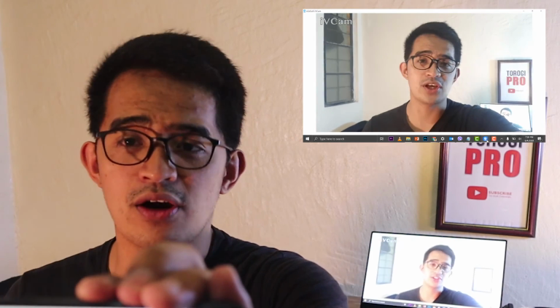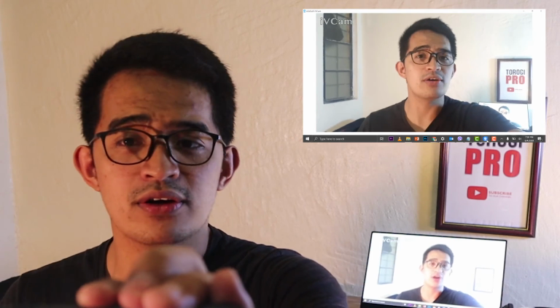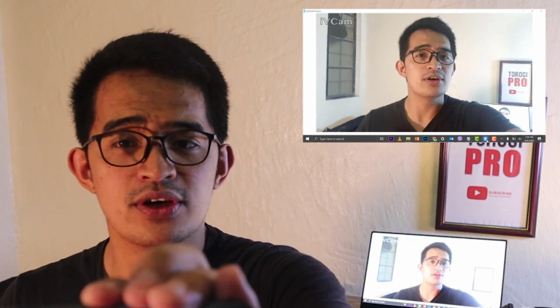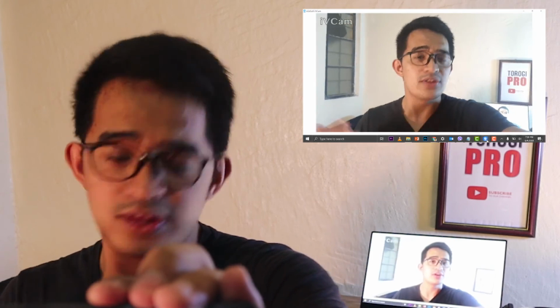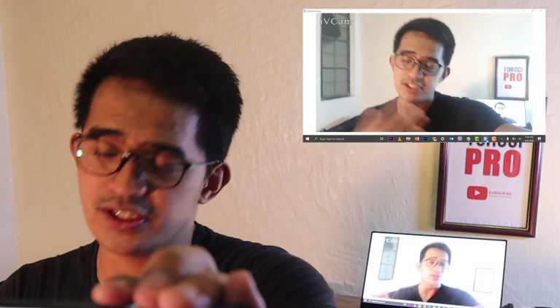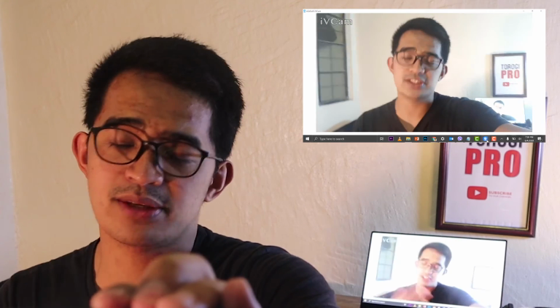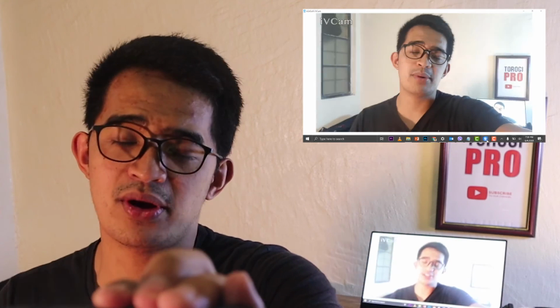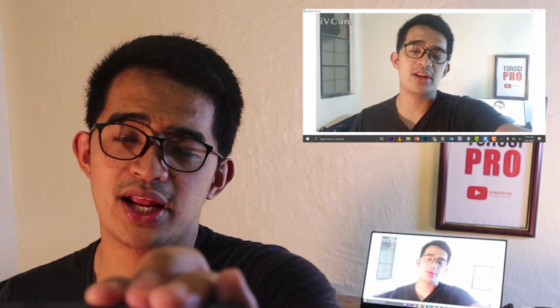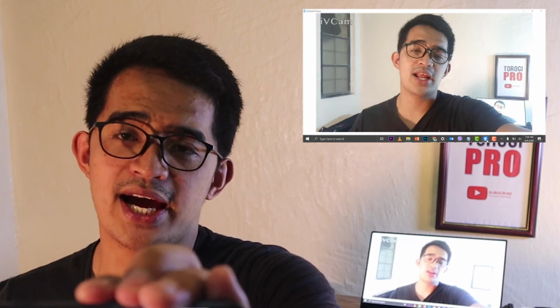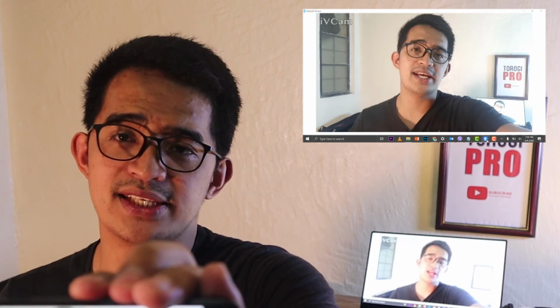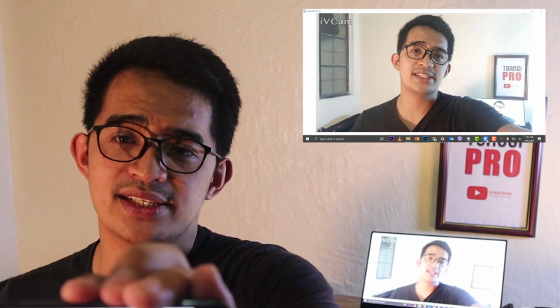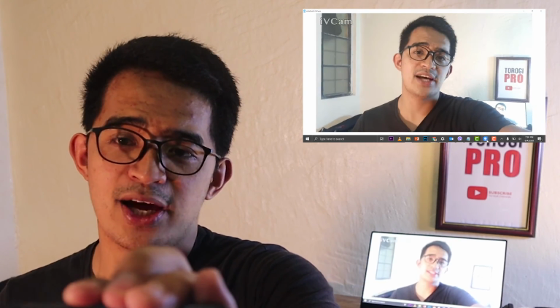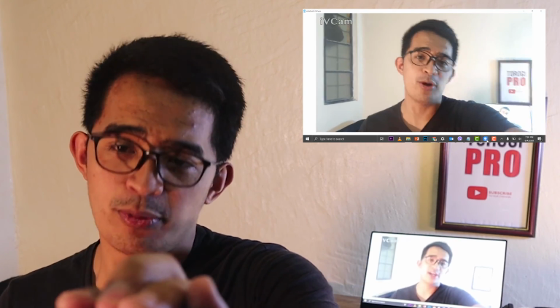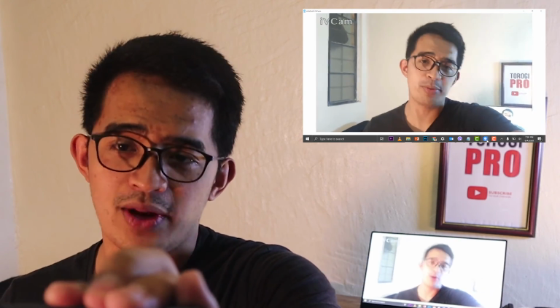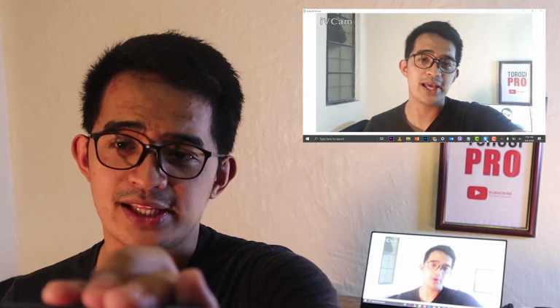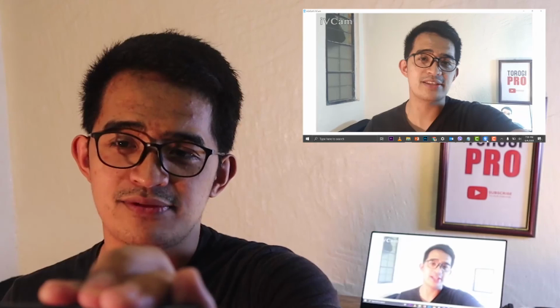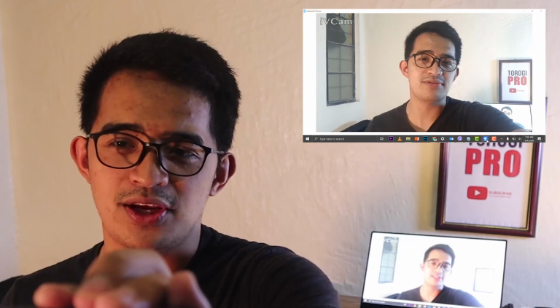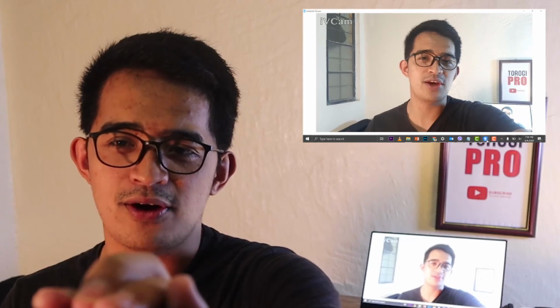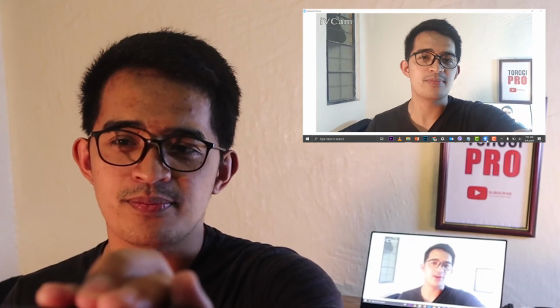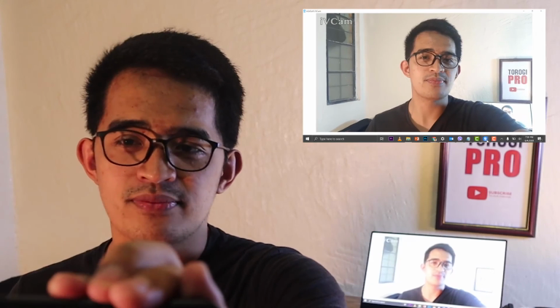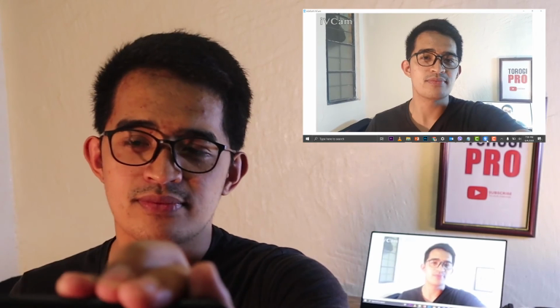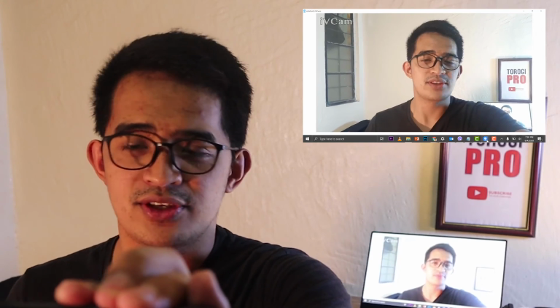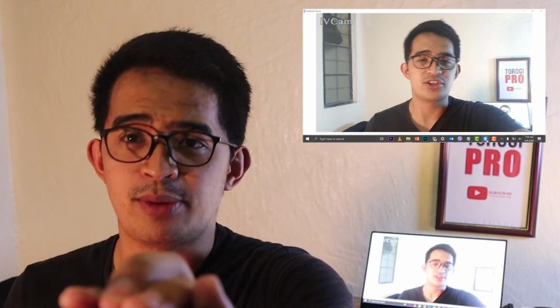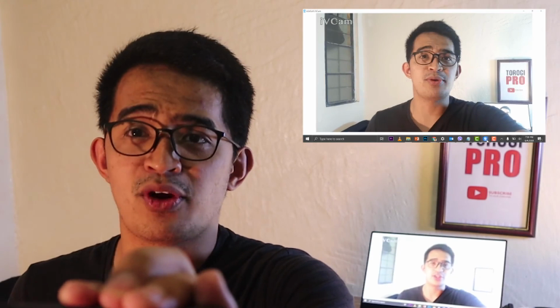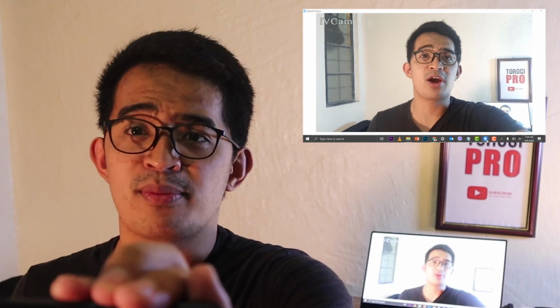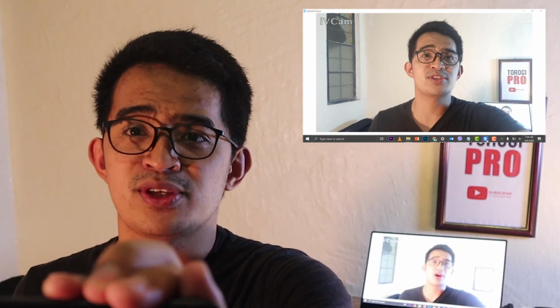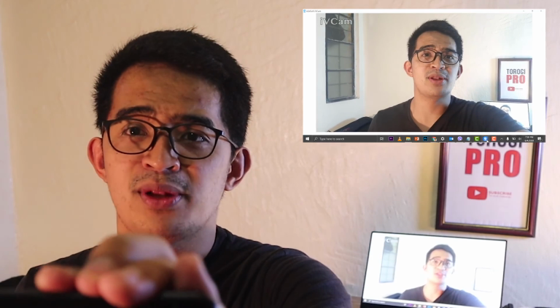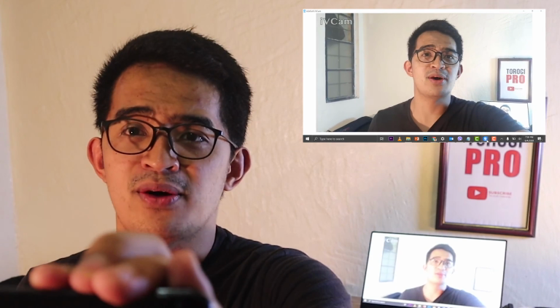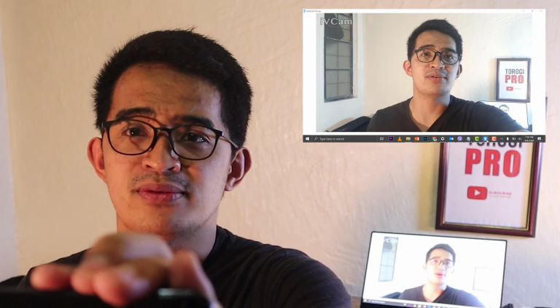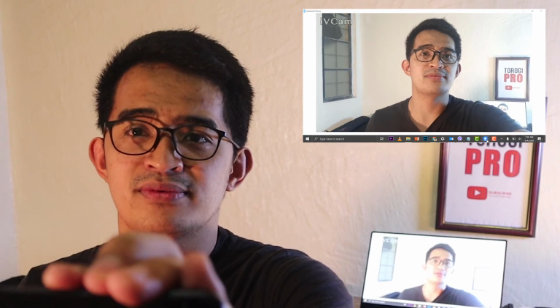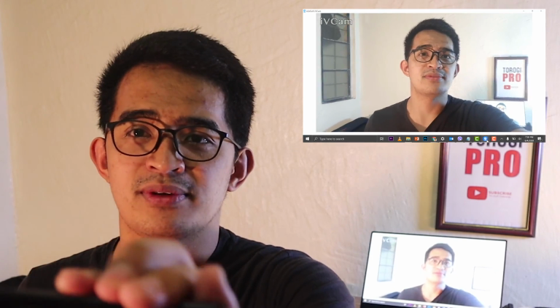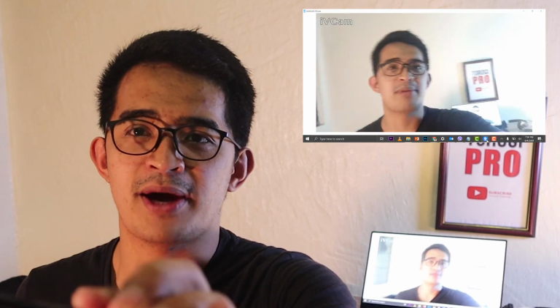That's just about it, guys. I hope you like this video. Drop your comments down below. Bye.